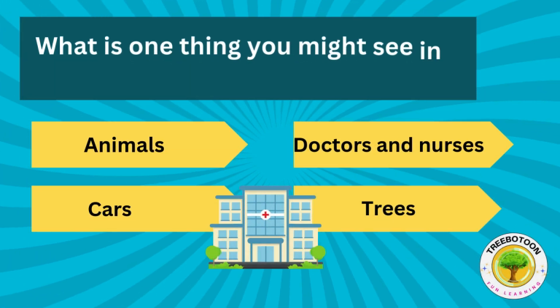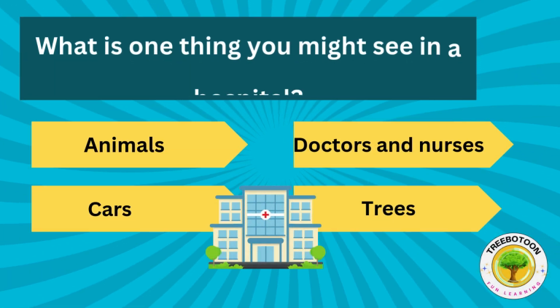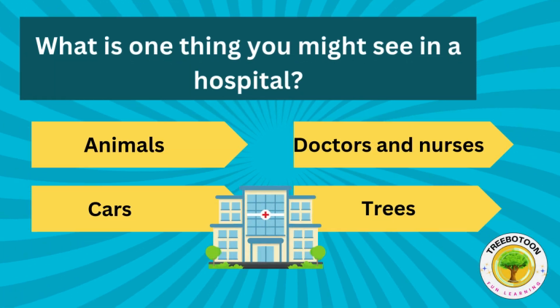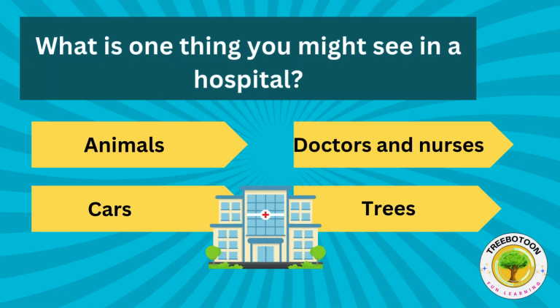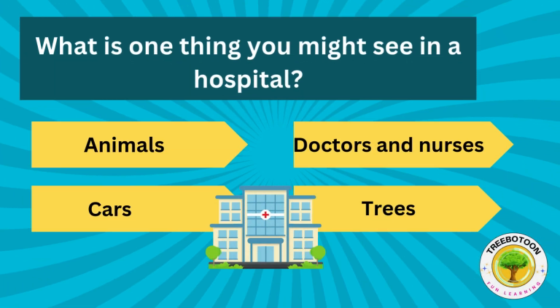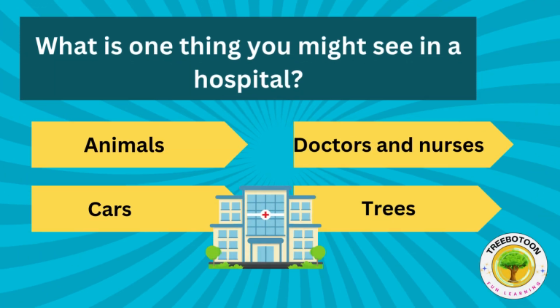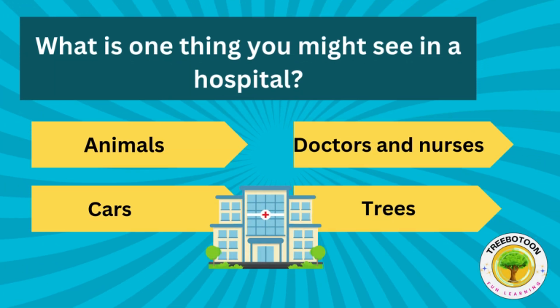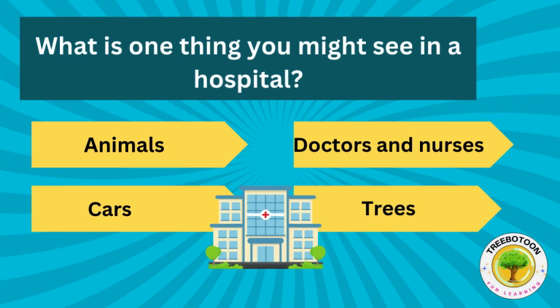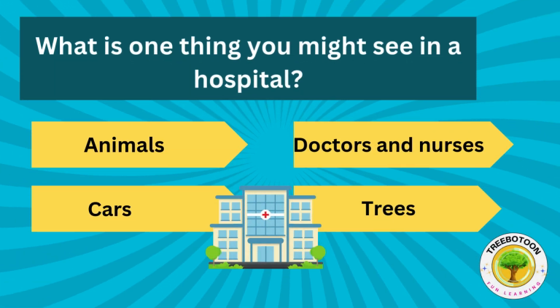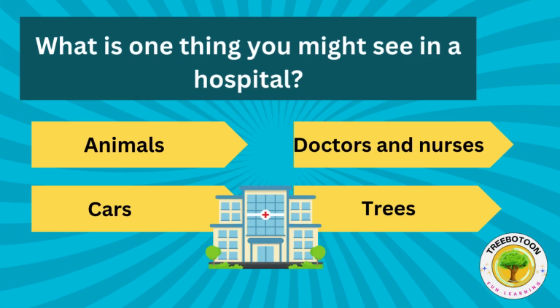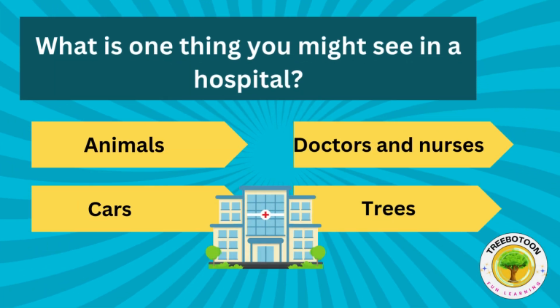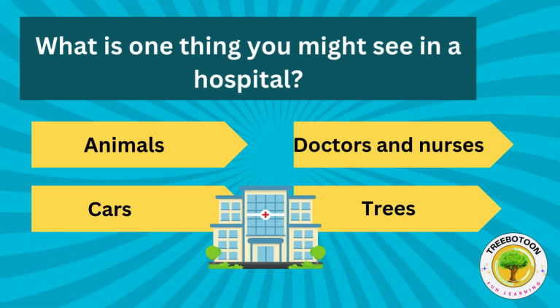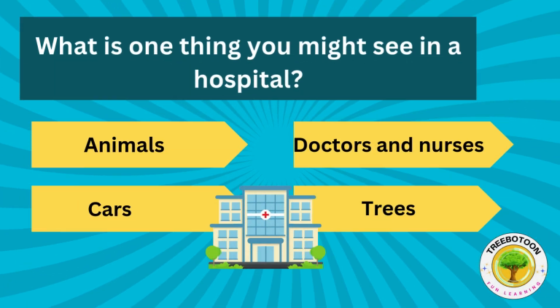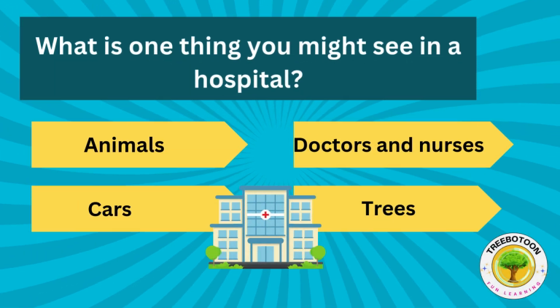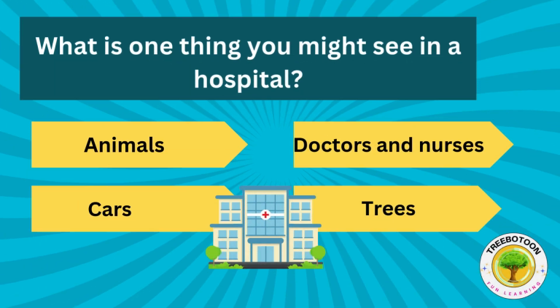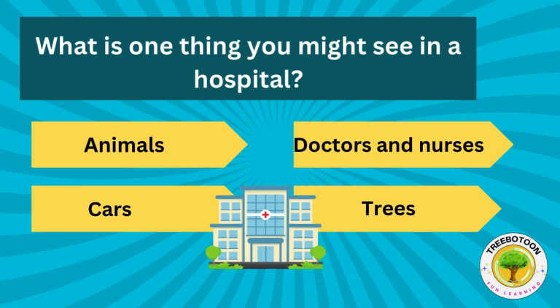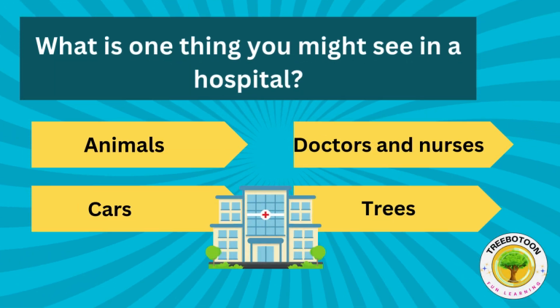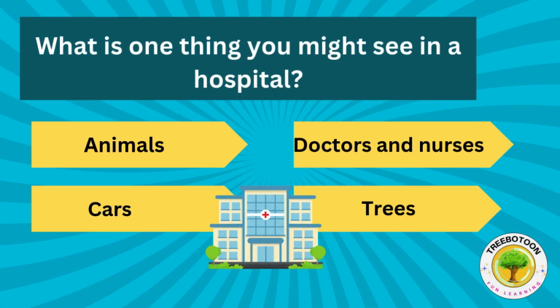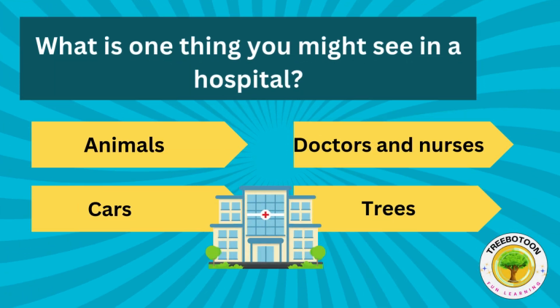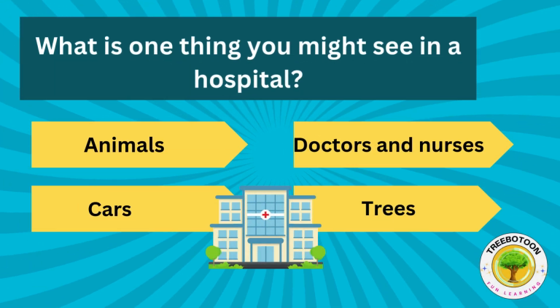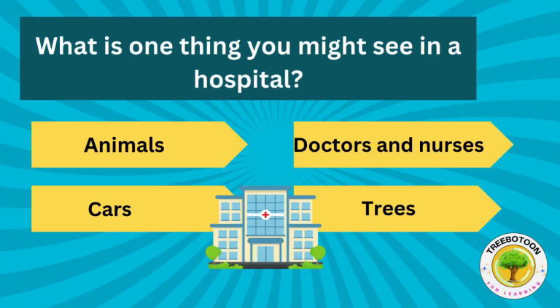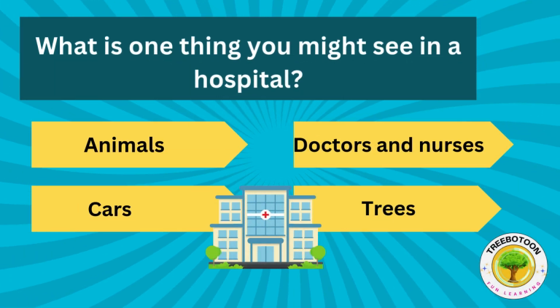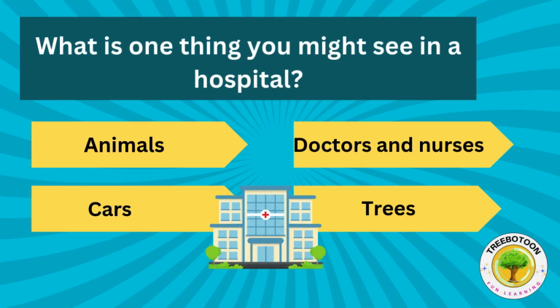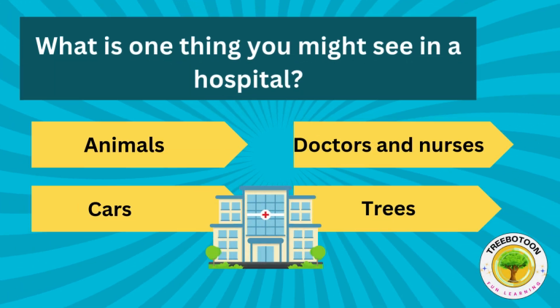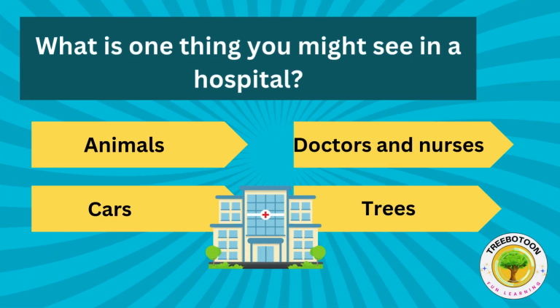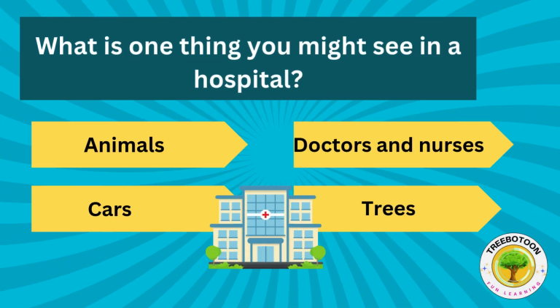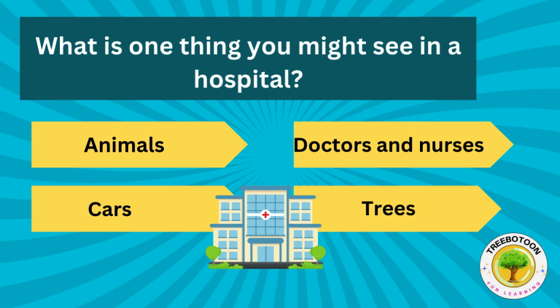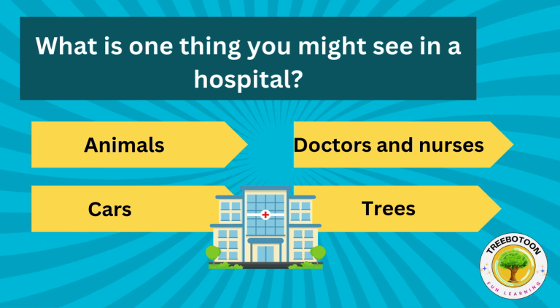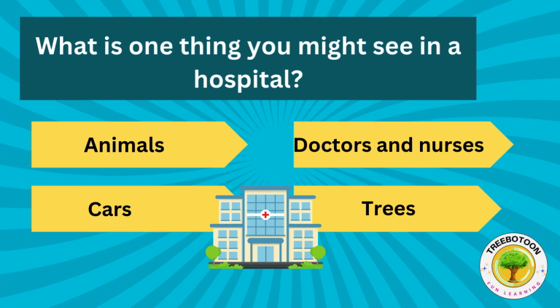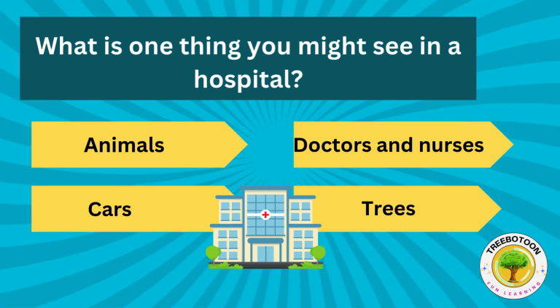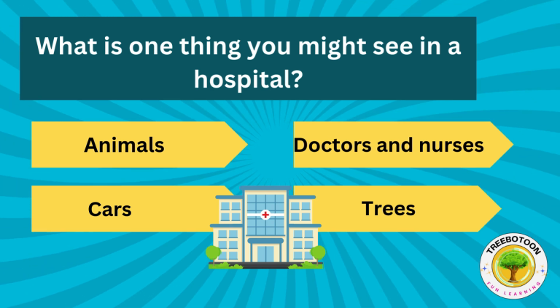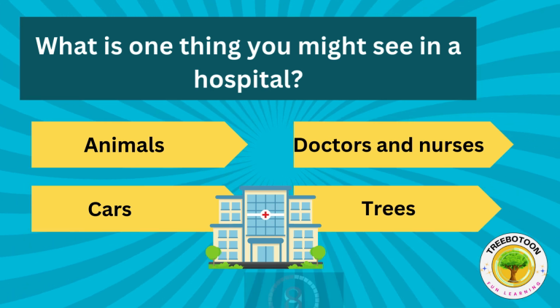What is one thing you might see in a hospital? Animals, doctors and nurses, cars or trees?